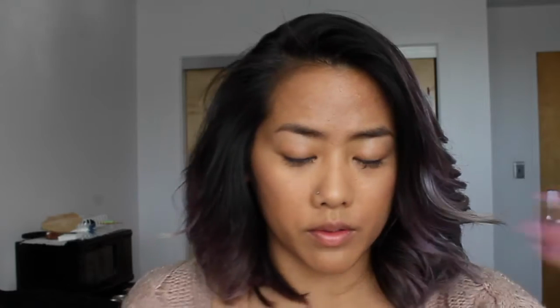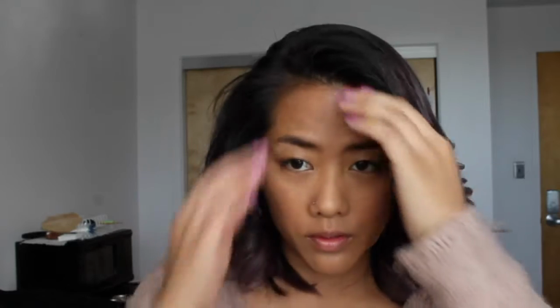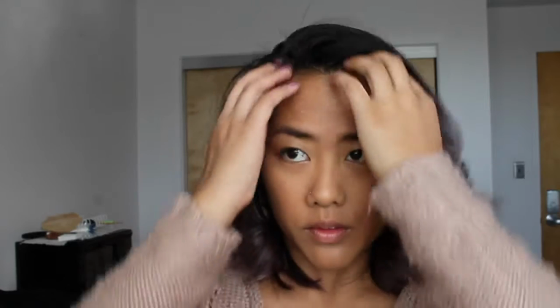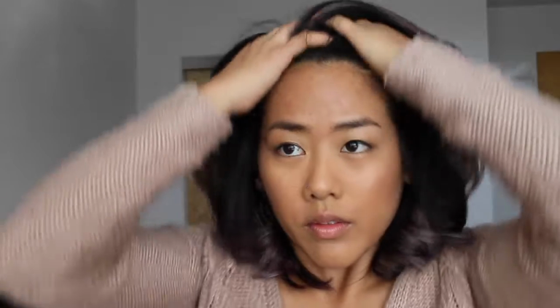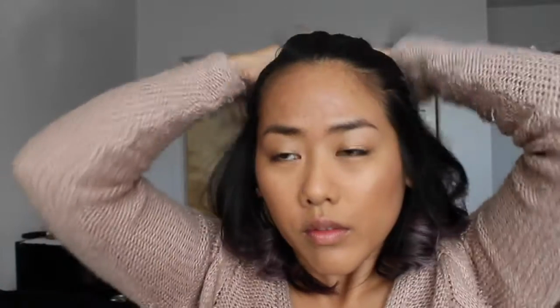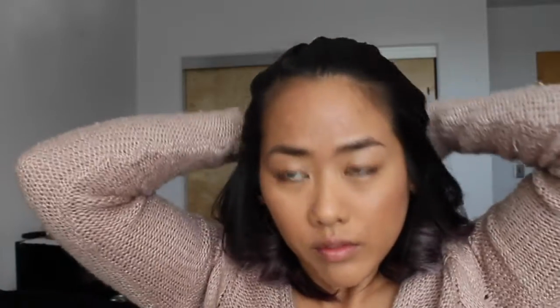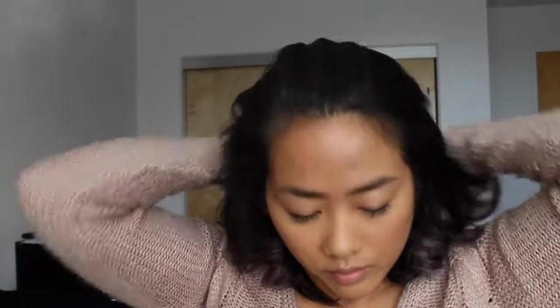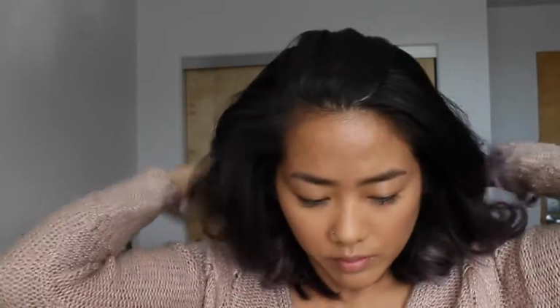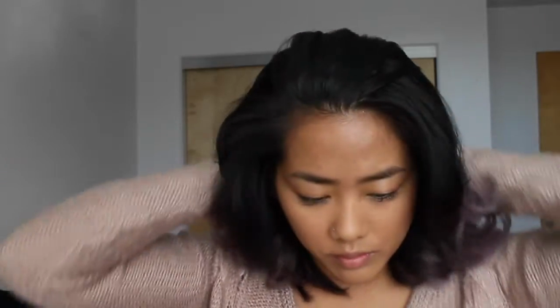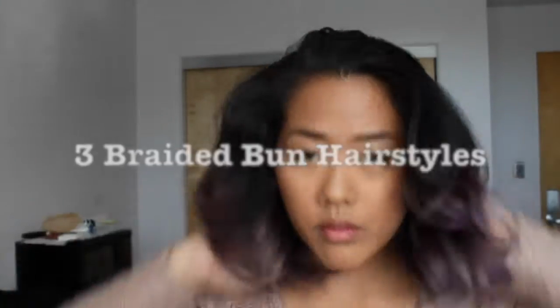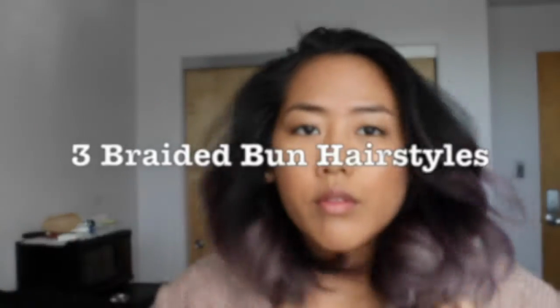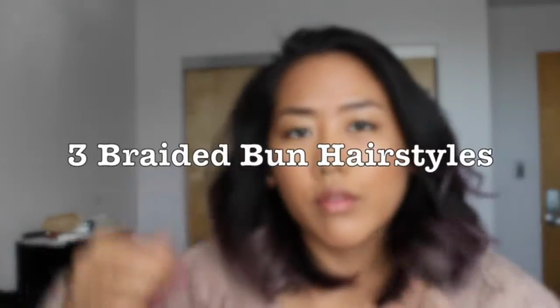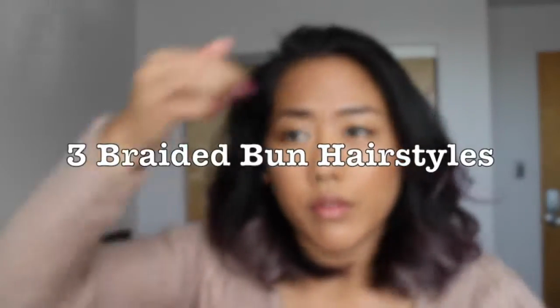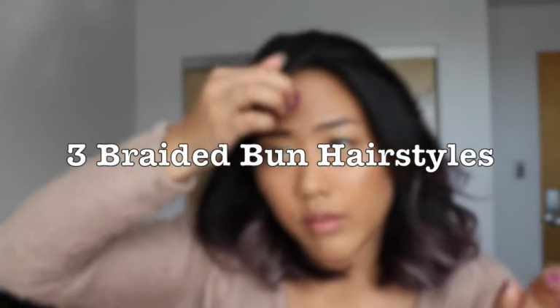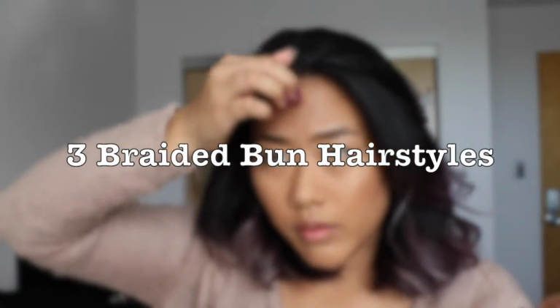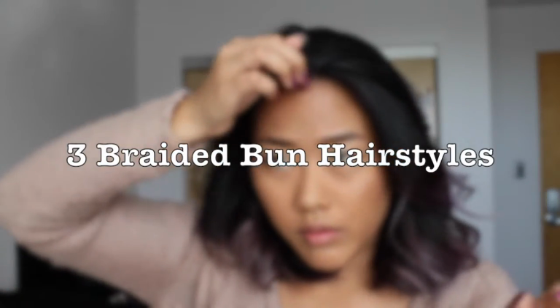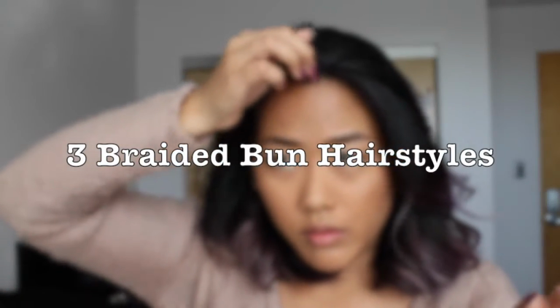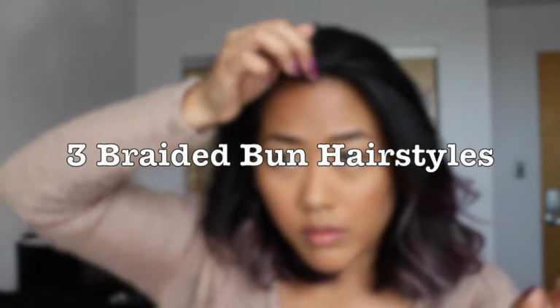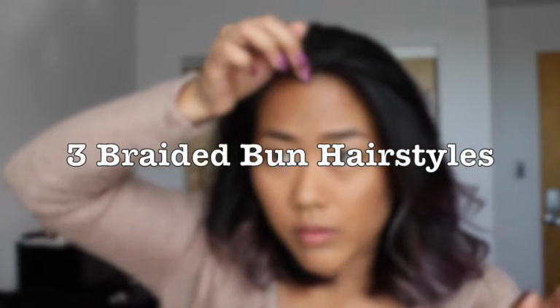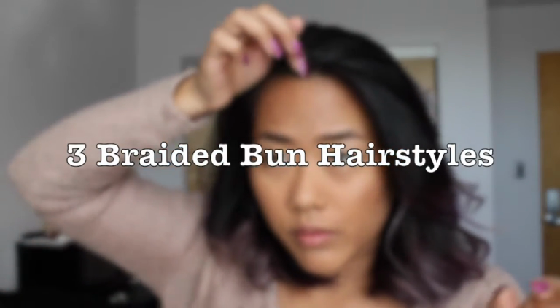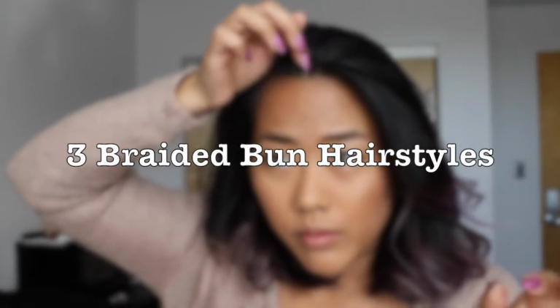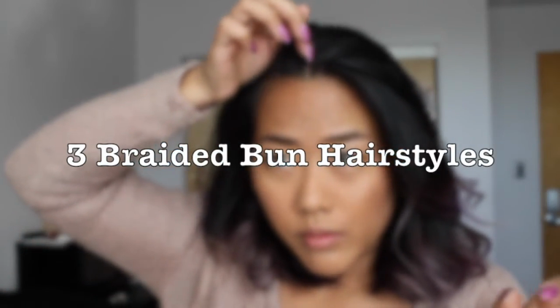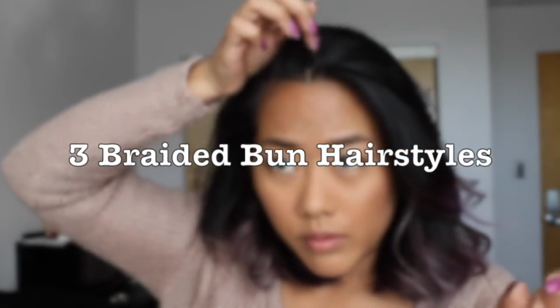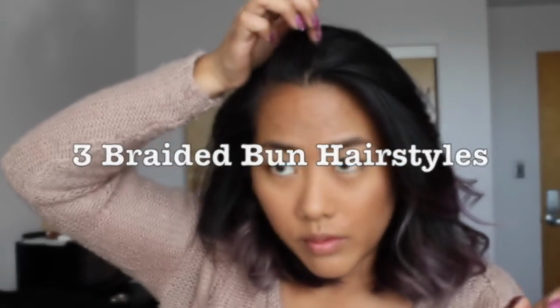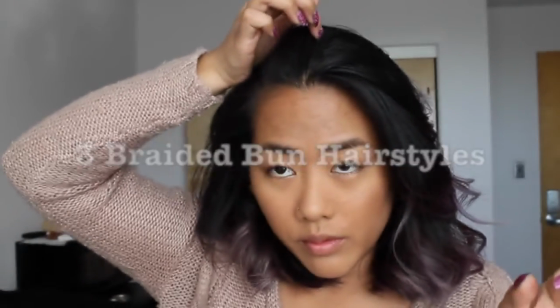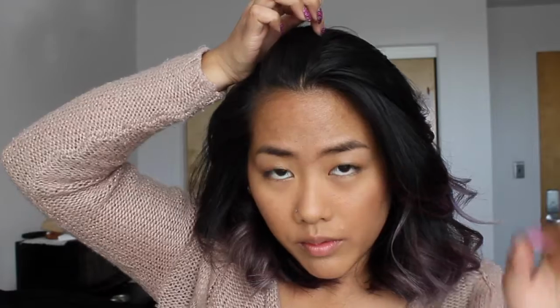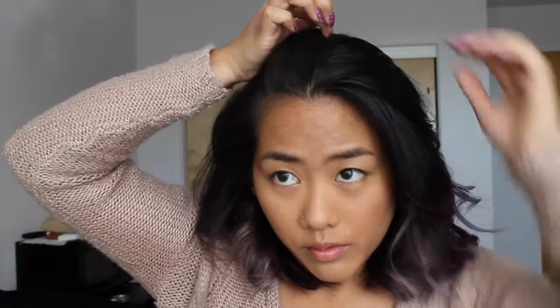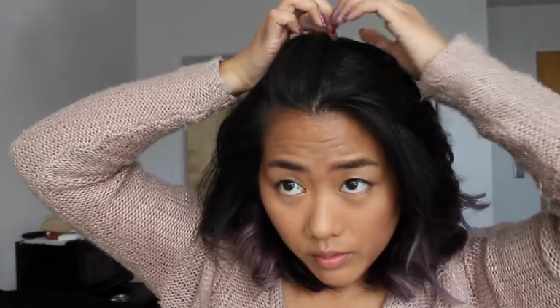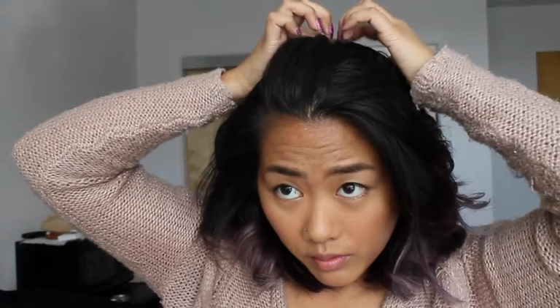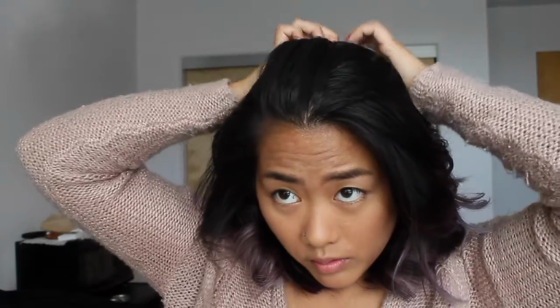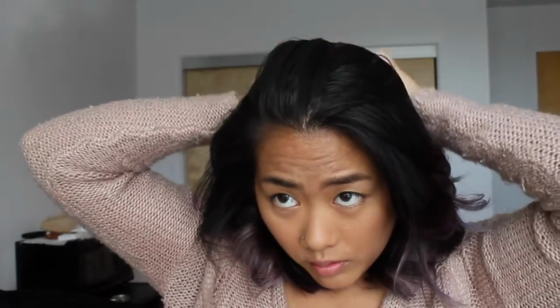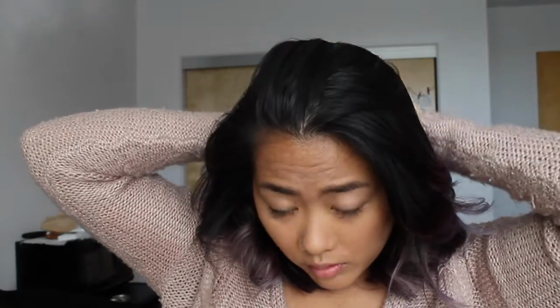Hey guys, it's Dorothy. Welcome back to my channel. Today I'm going to show you three different braided bun hairstyles. So let's get right into it.